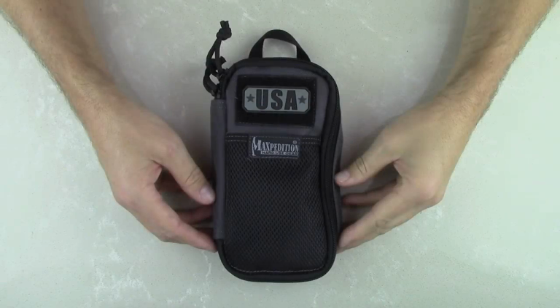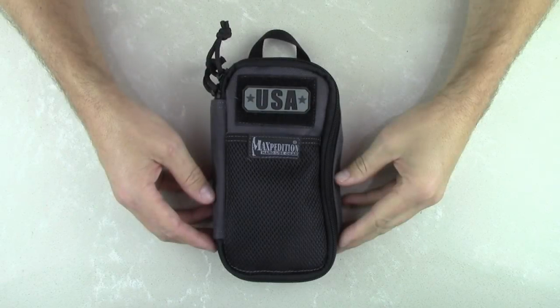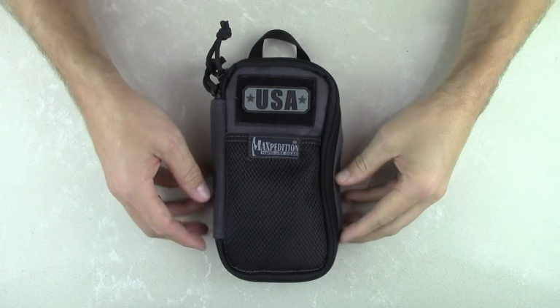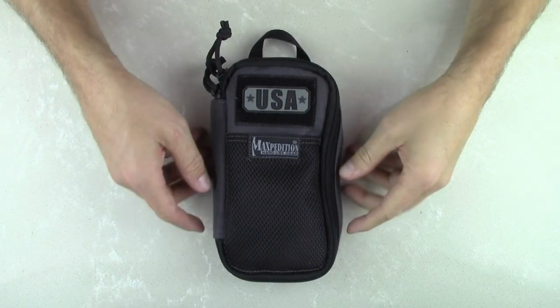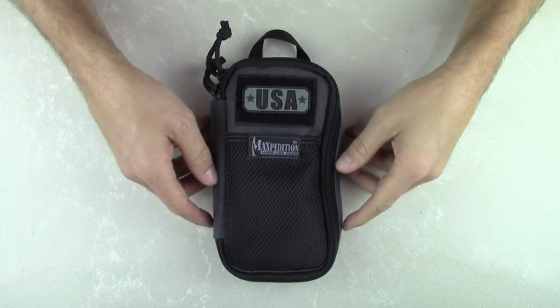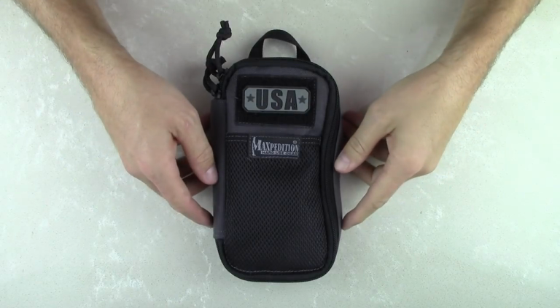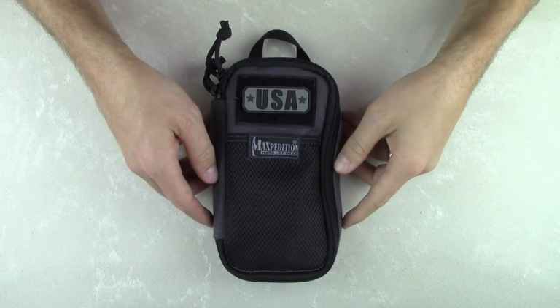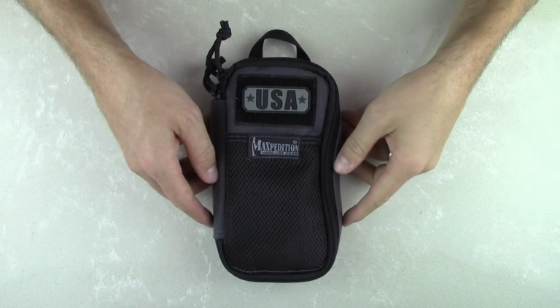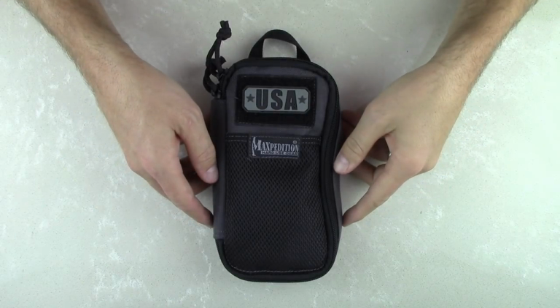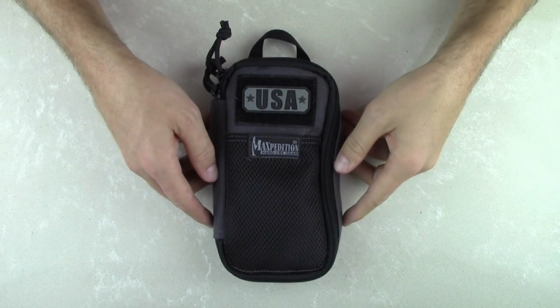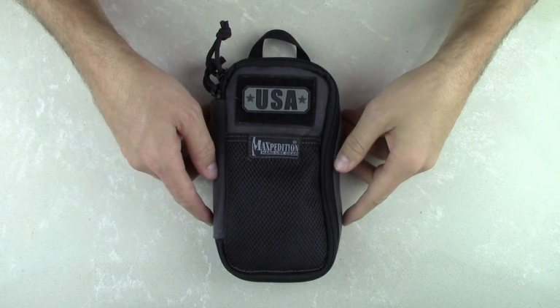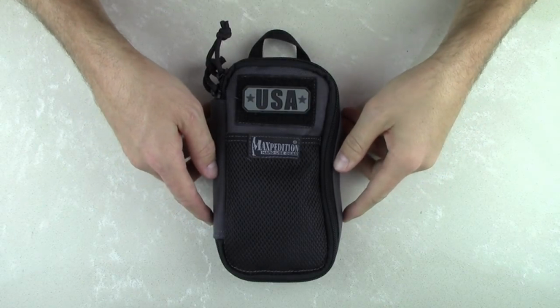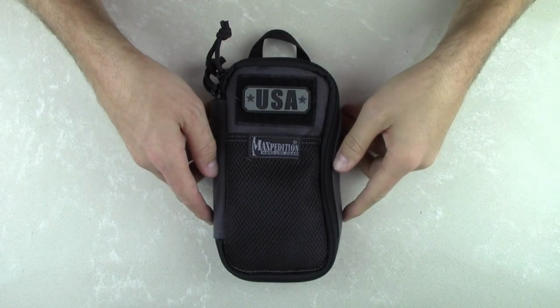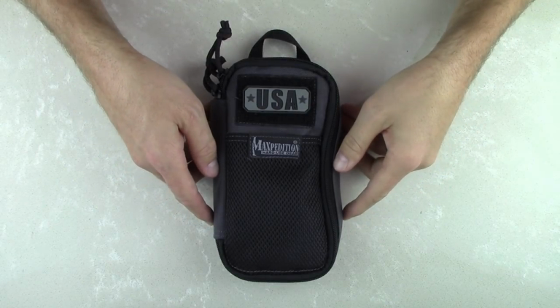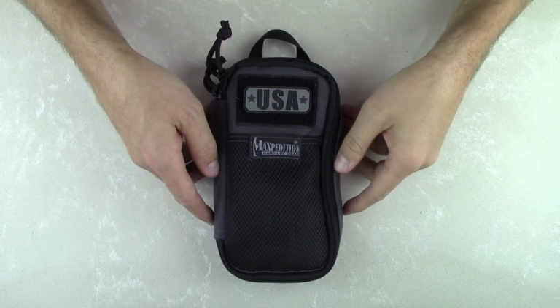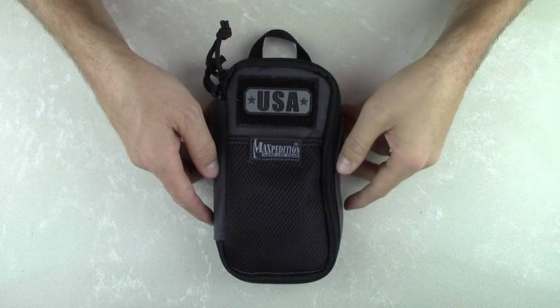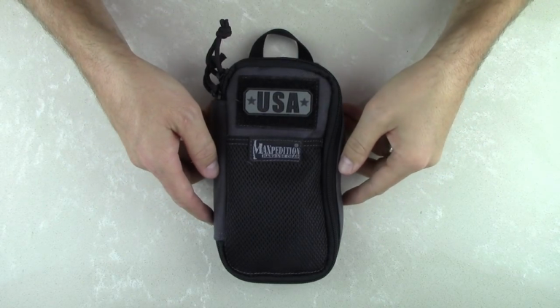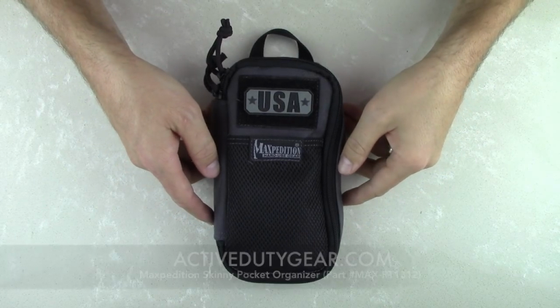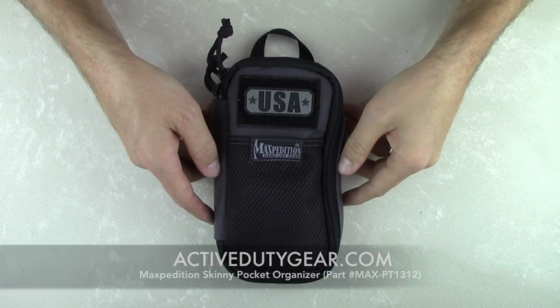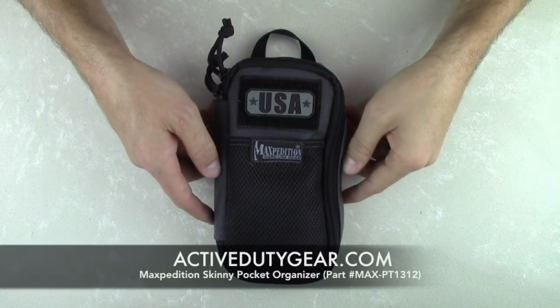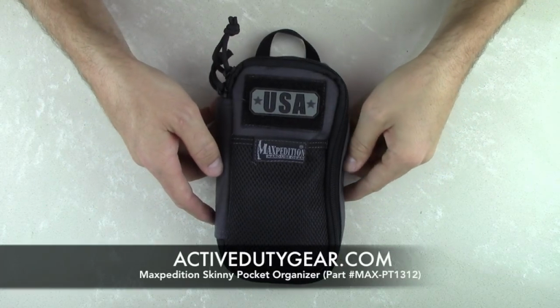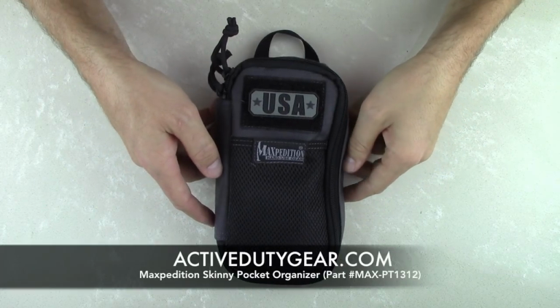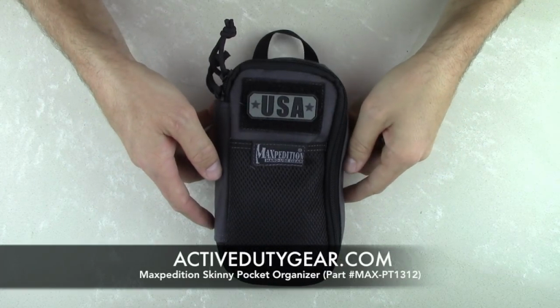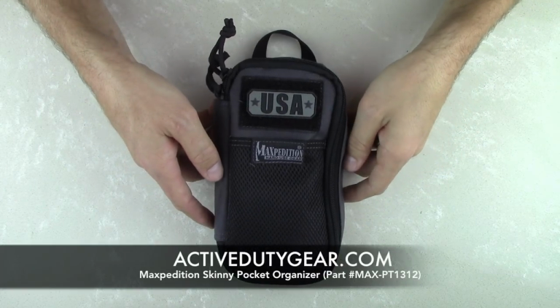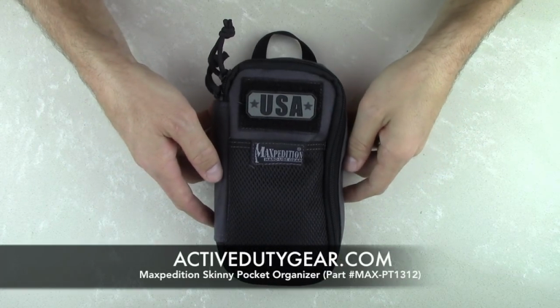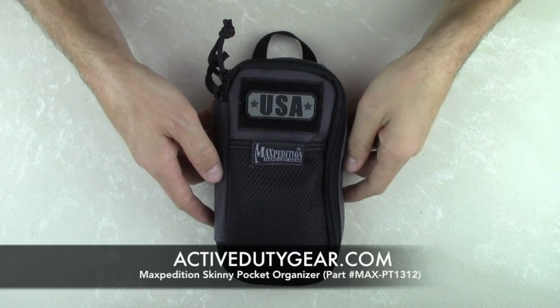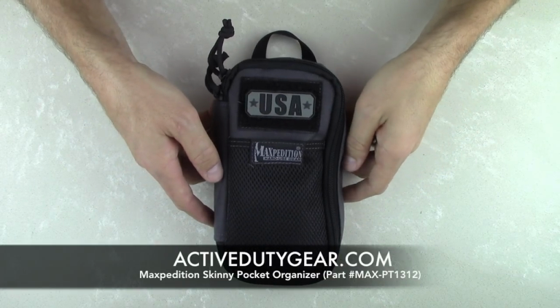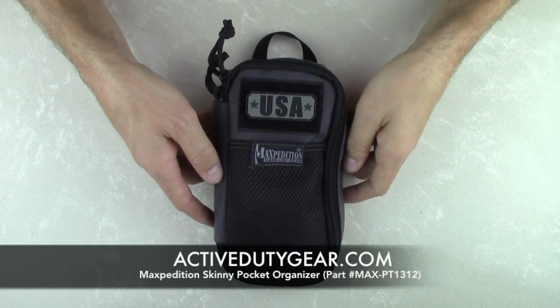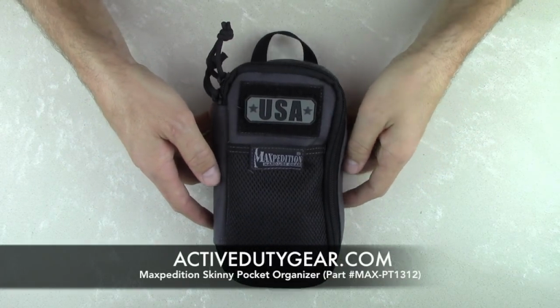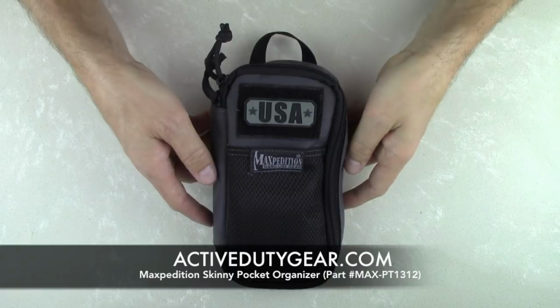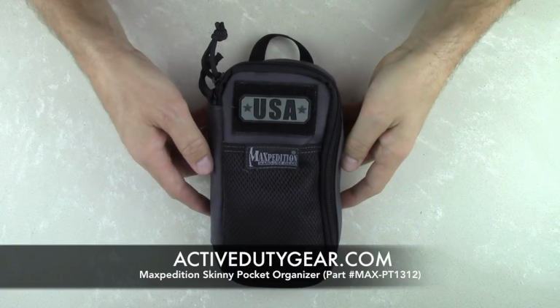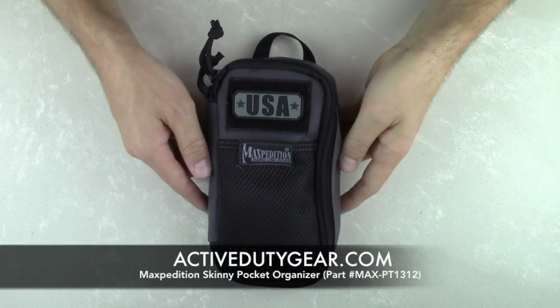Hi, Ryan here with Active Duty Gear. Today we're taking our first look at Maxpedition's all-new Skinny Pocket Organizer.